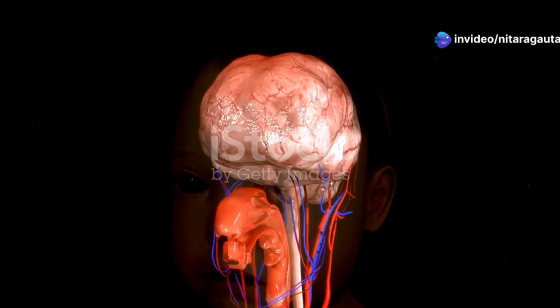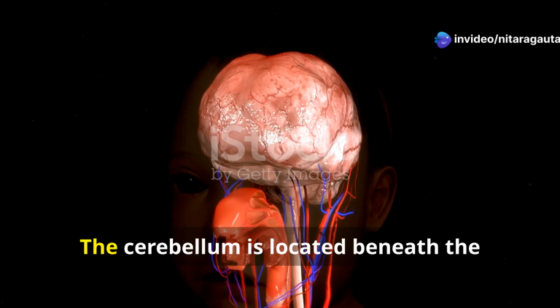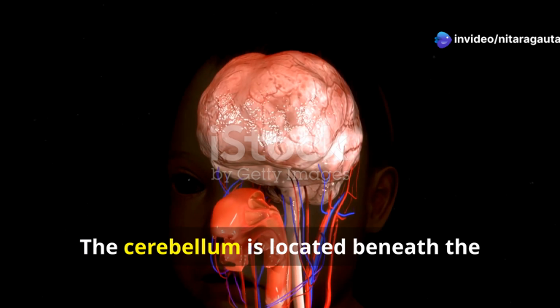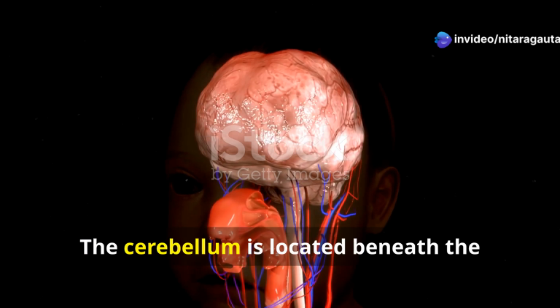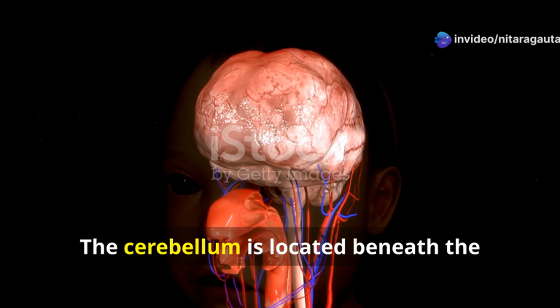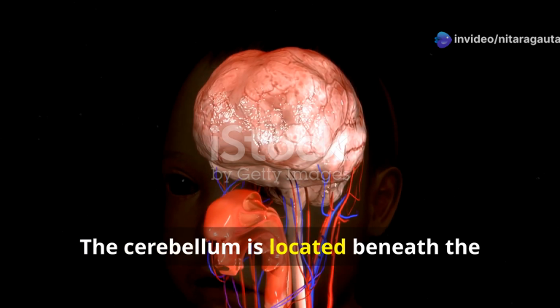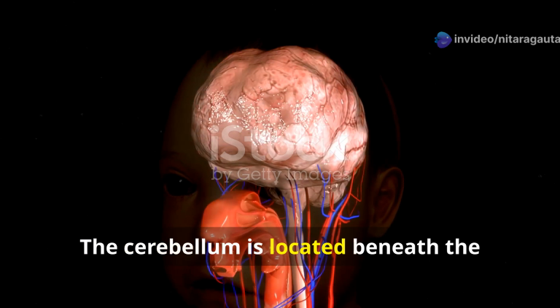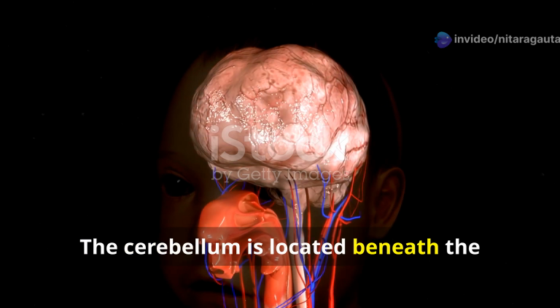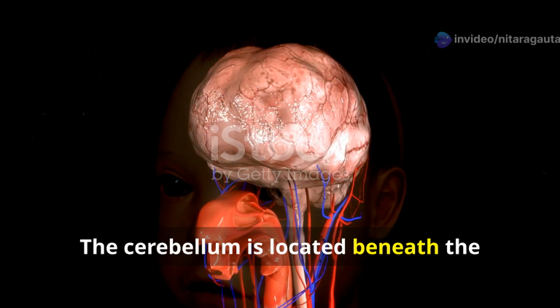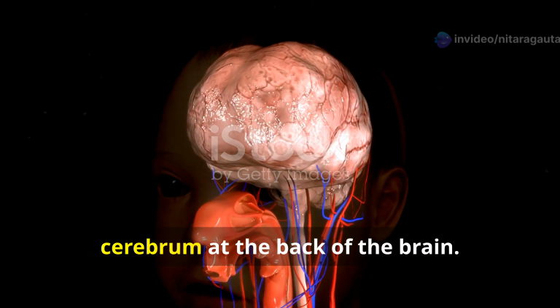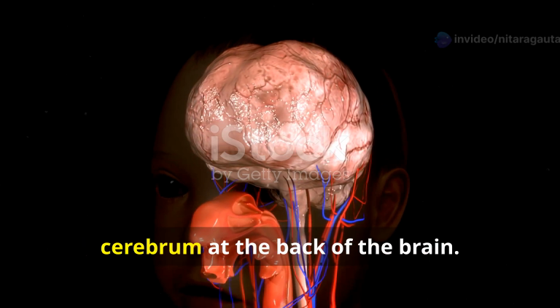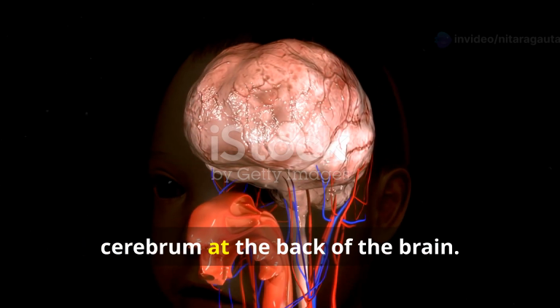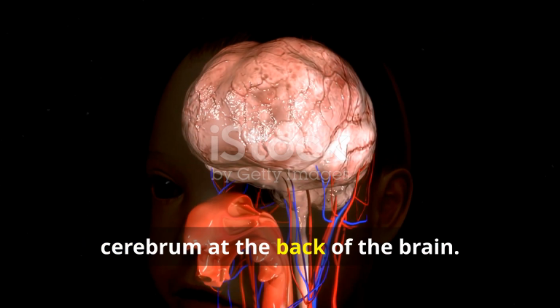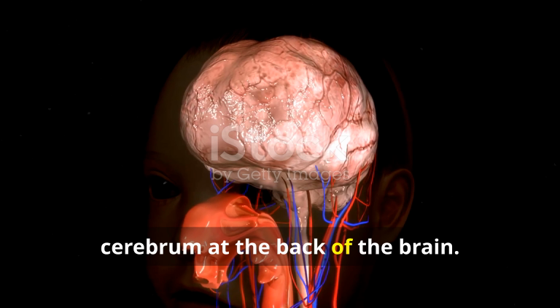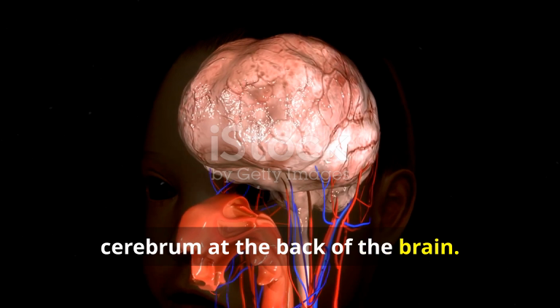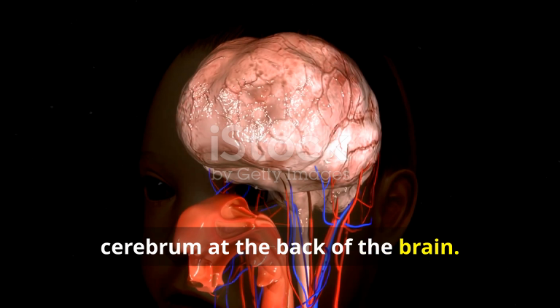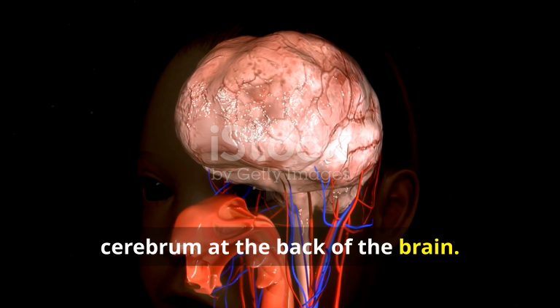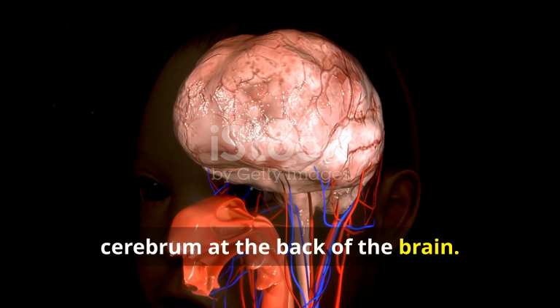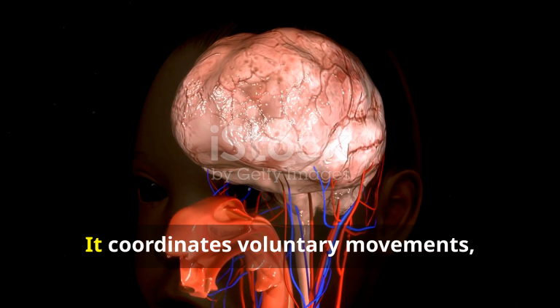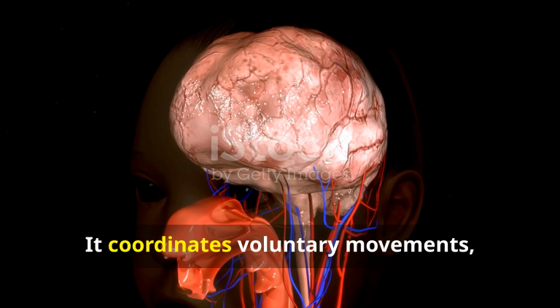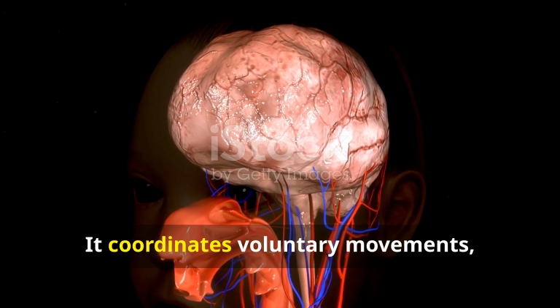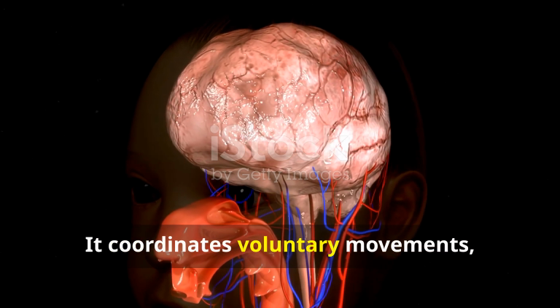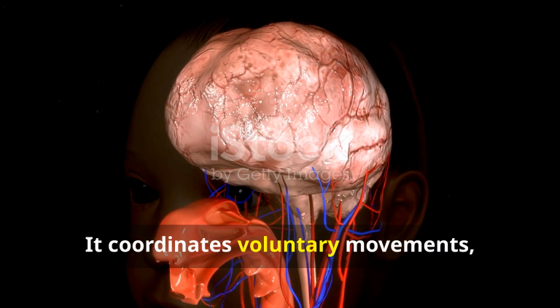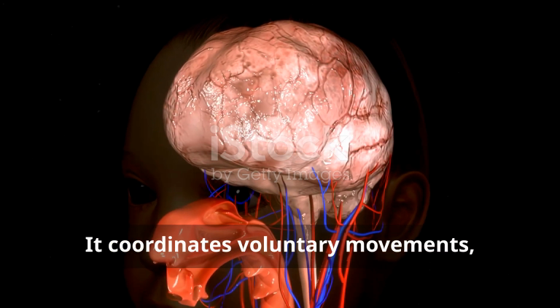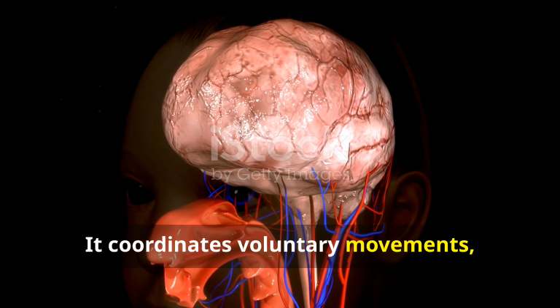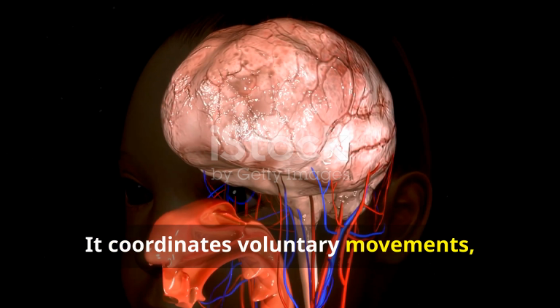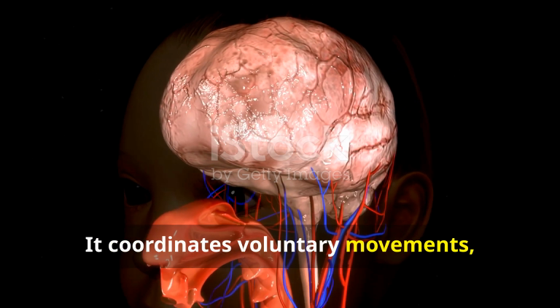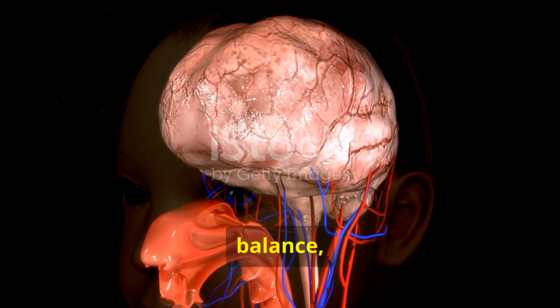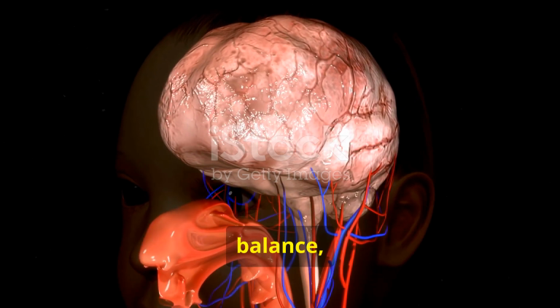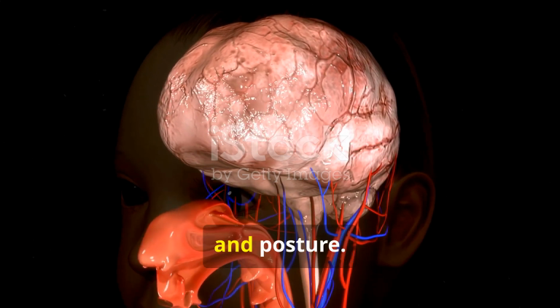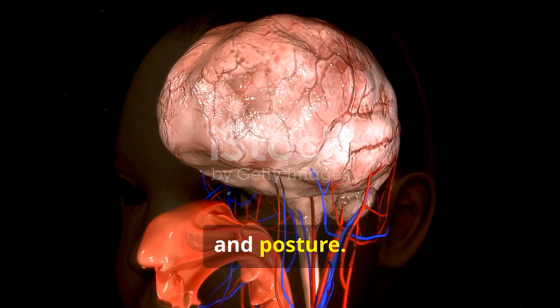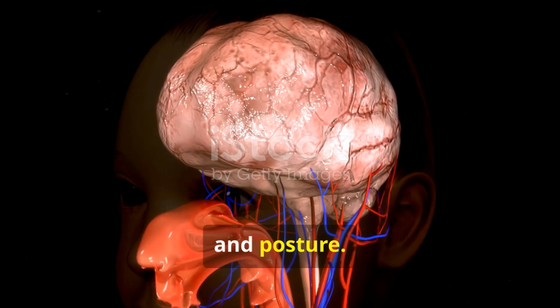The cerebellum is located beneath the cerebrum at the back of the brain. It coordinates voluntary movements, balance, and posture.